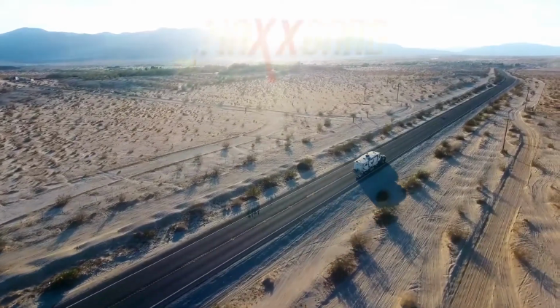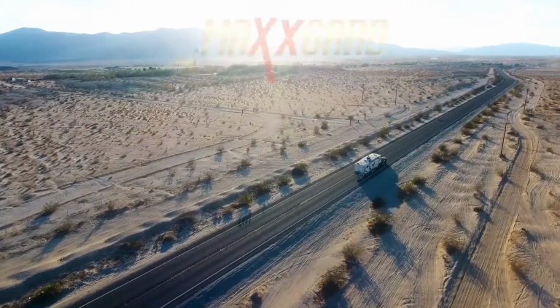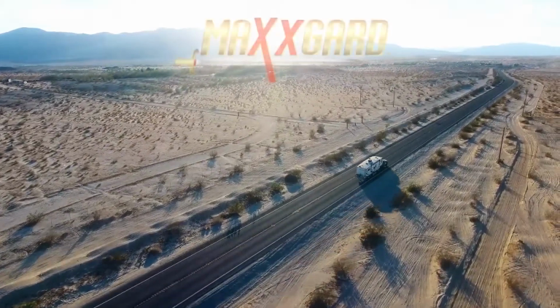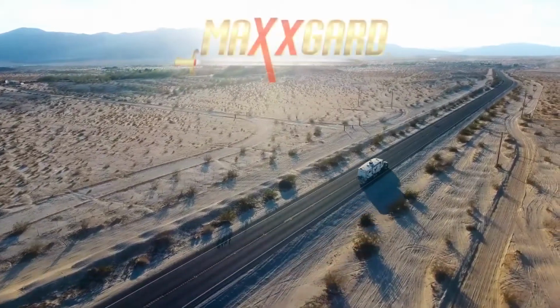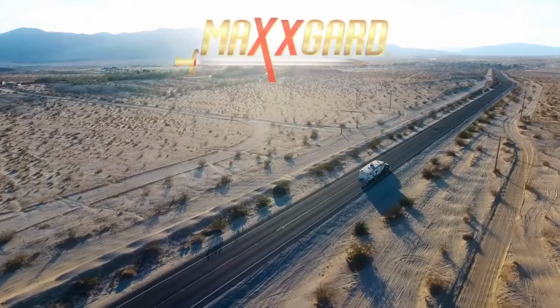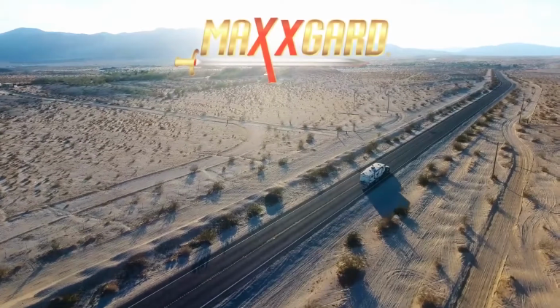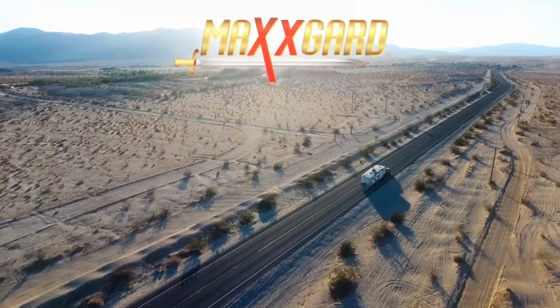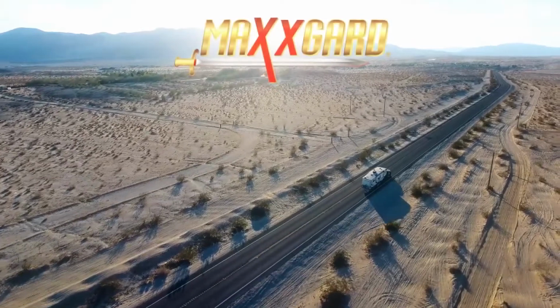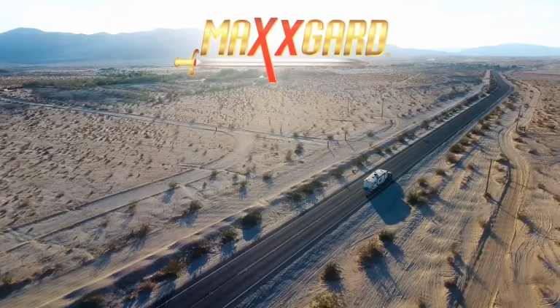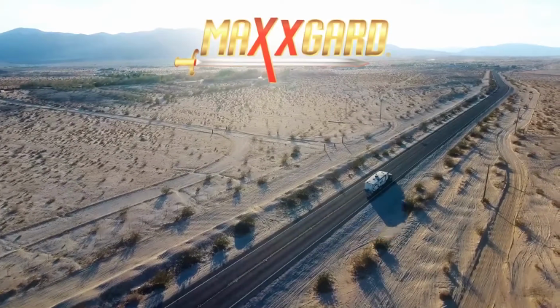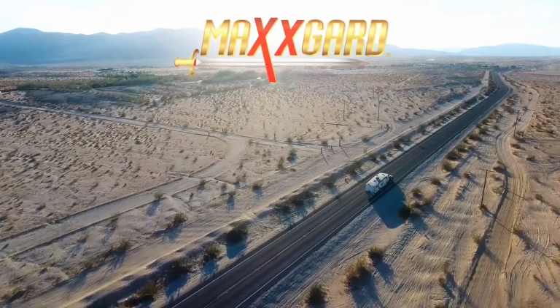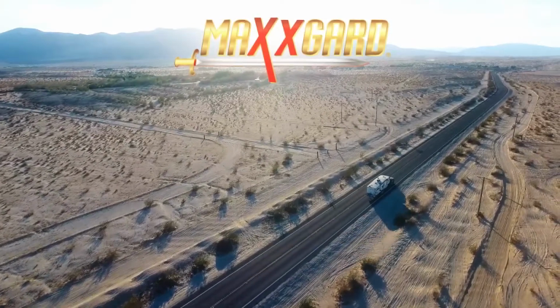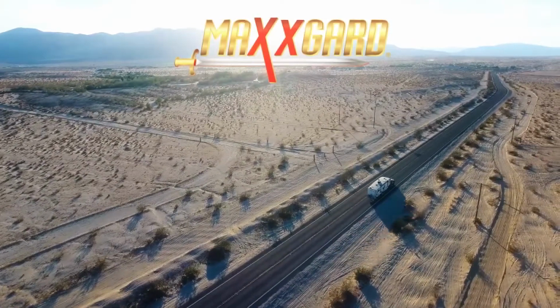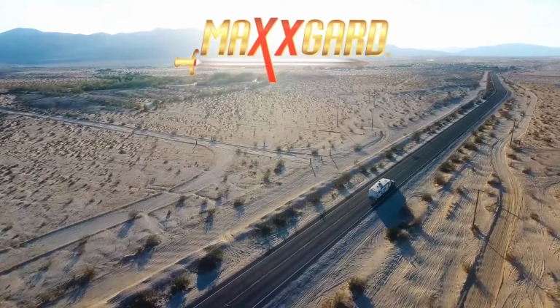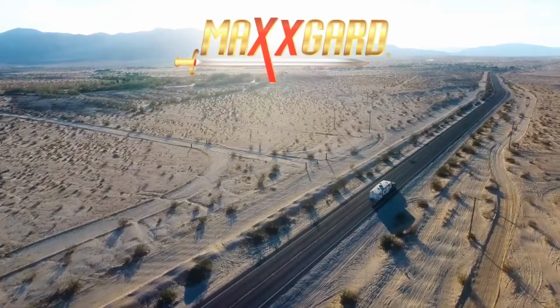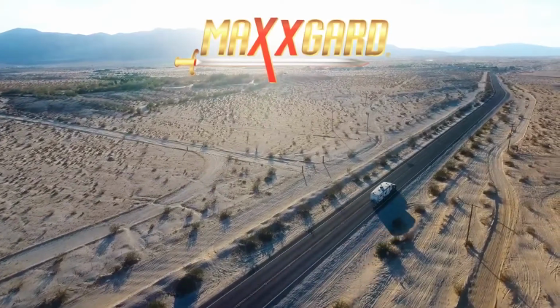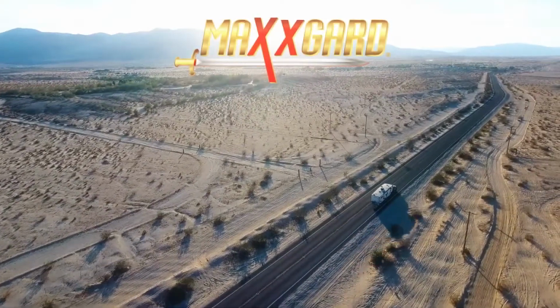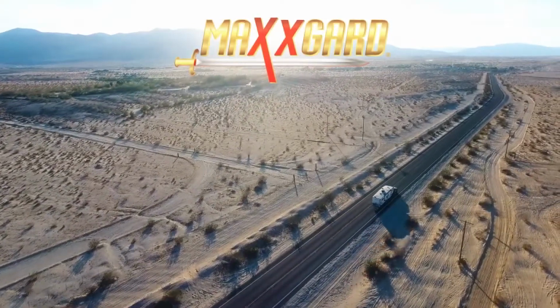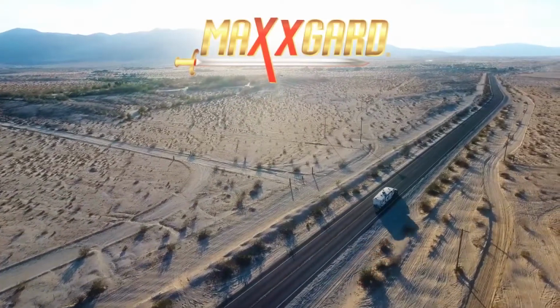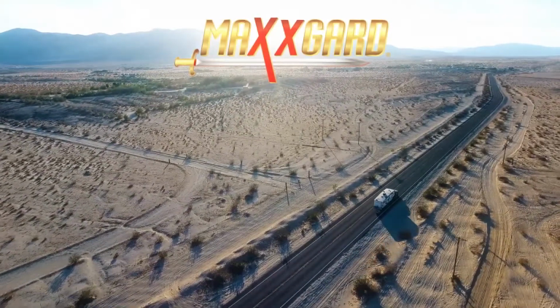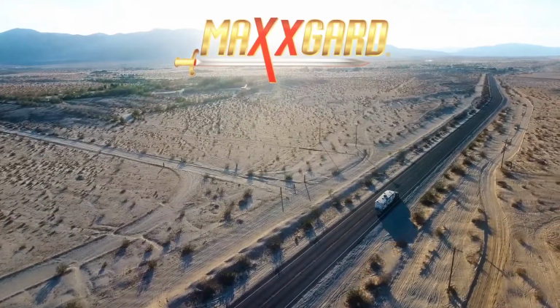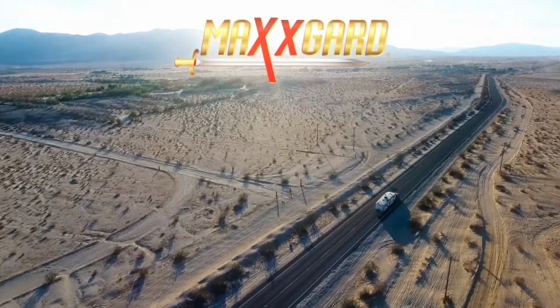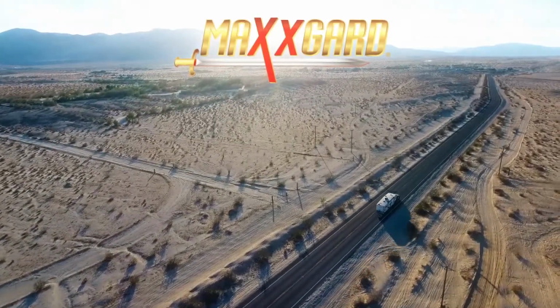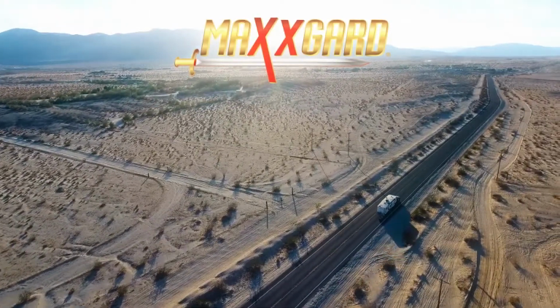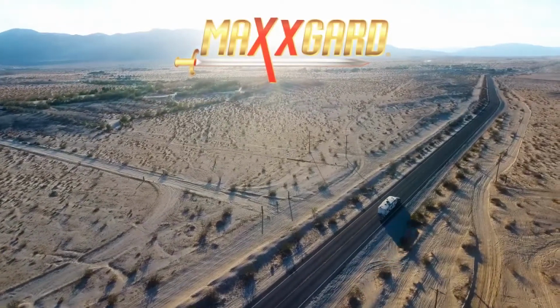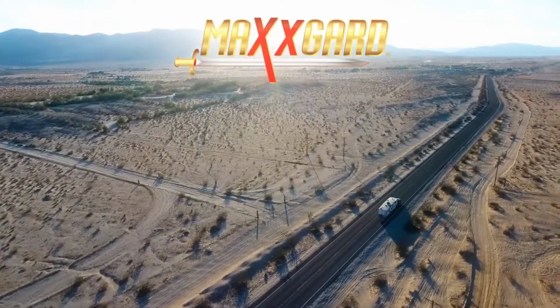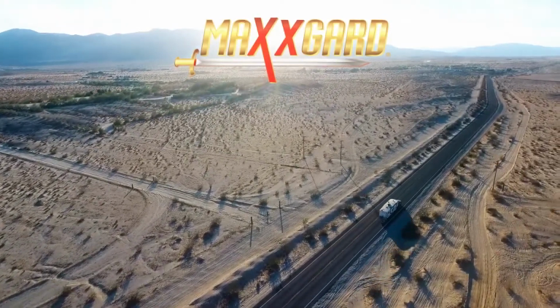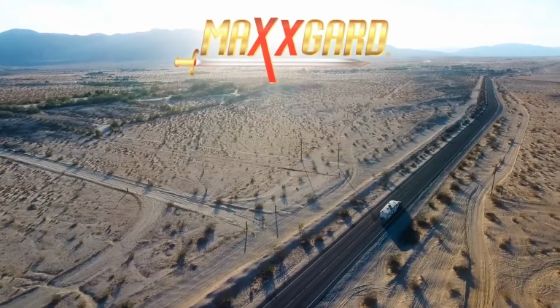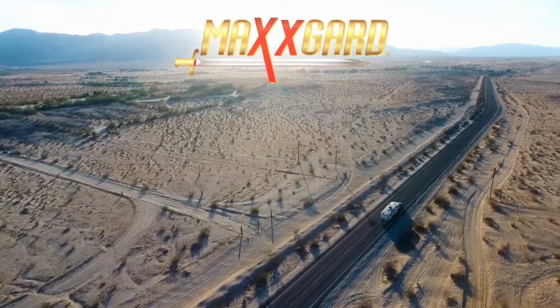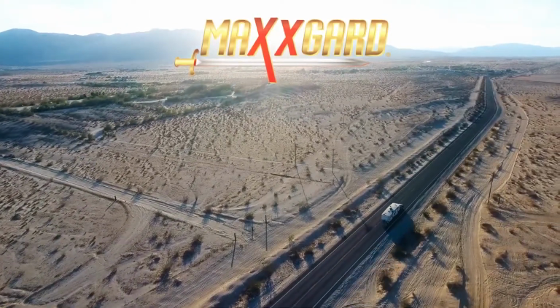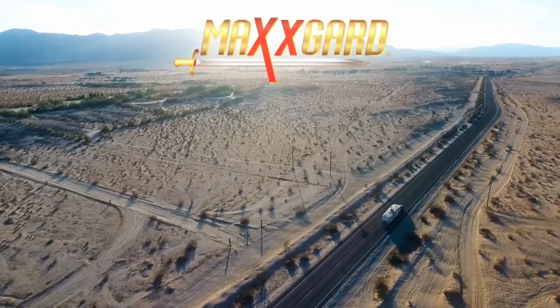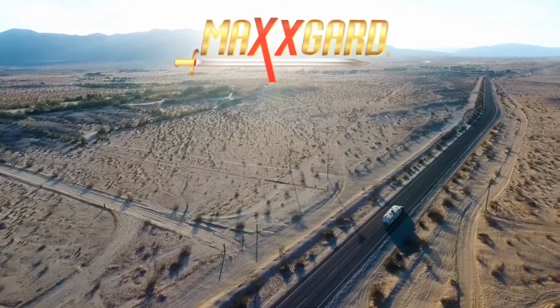MaxGuard. Protecting customer investments and maximizing returns for over 30 years.